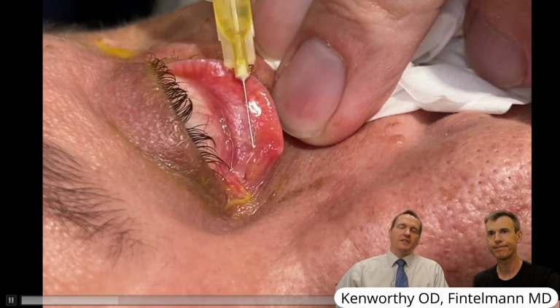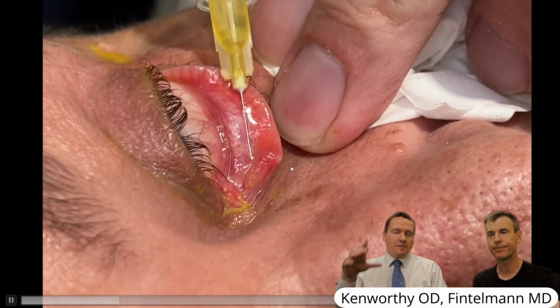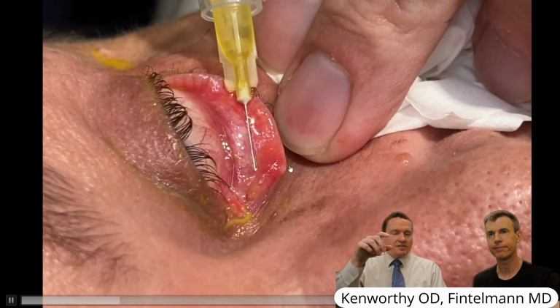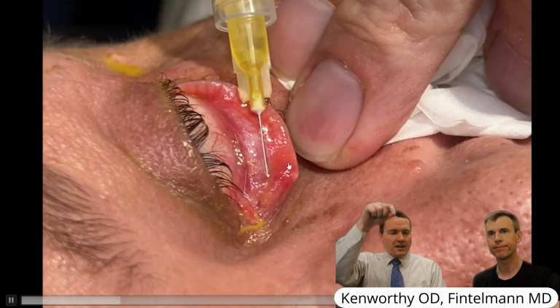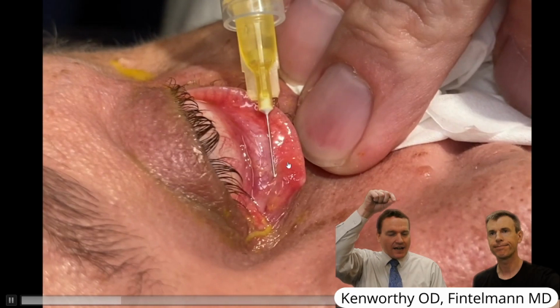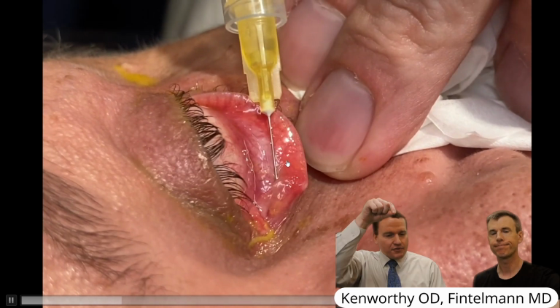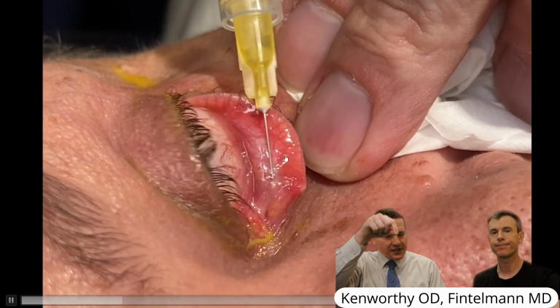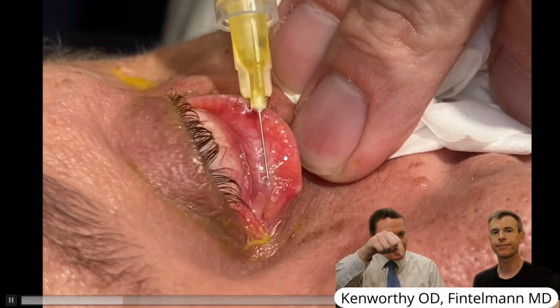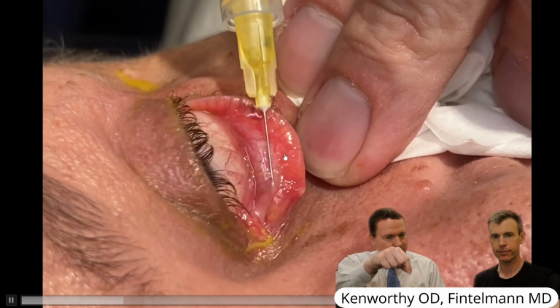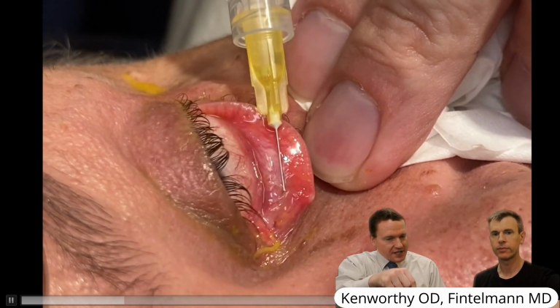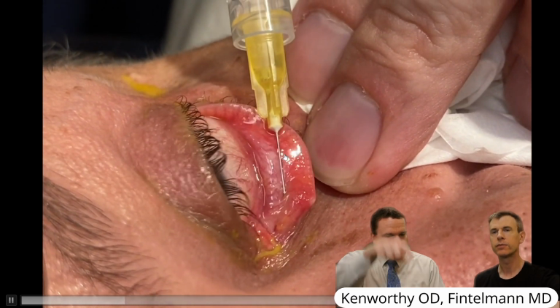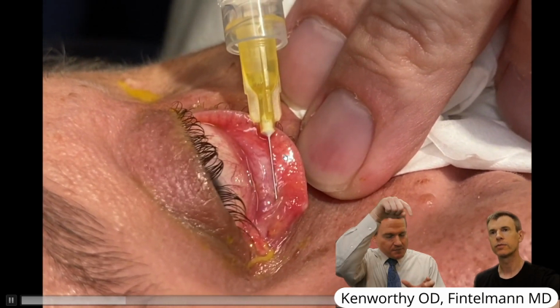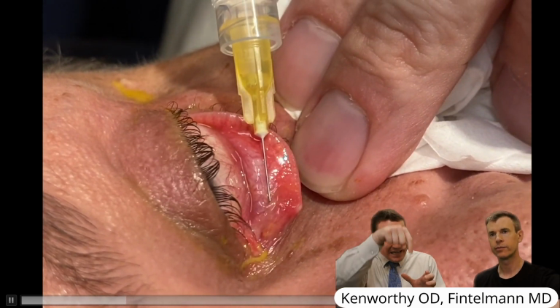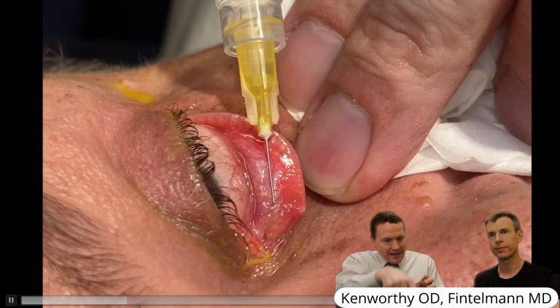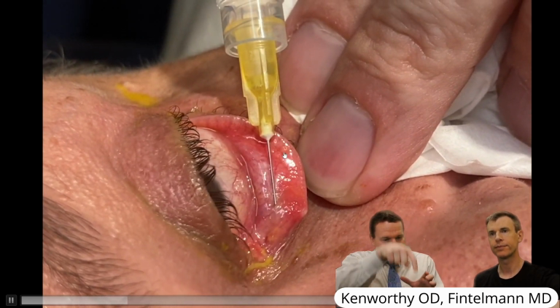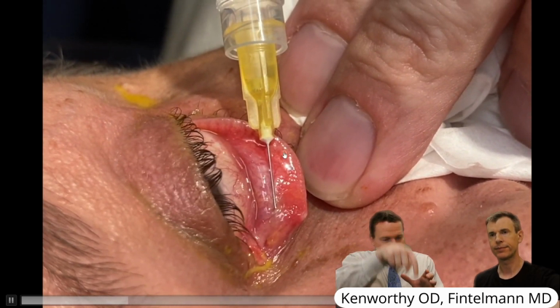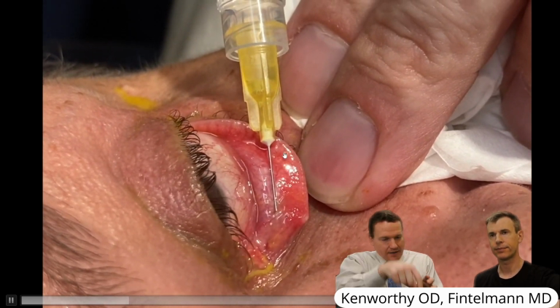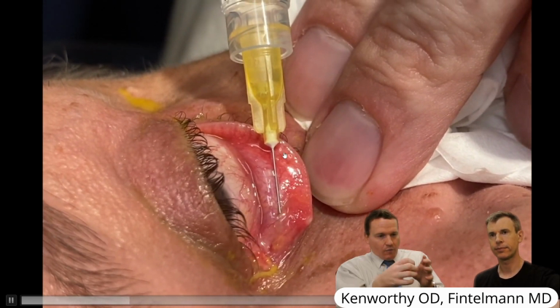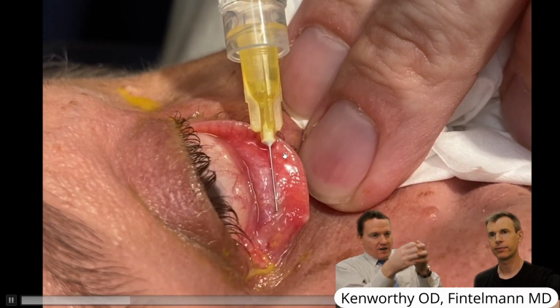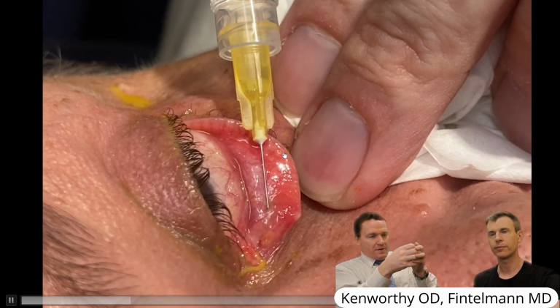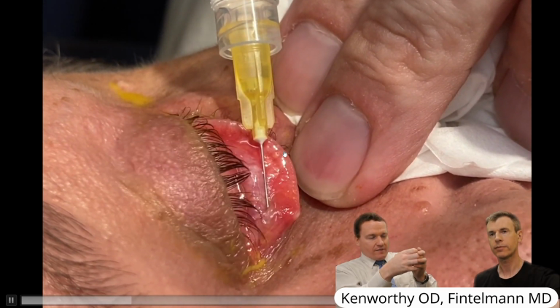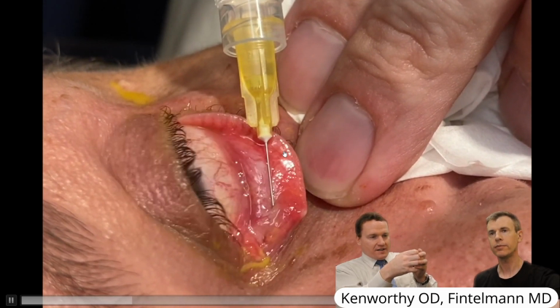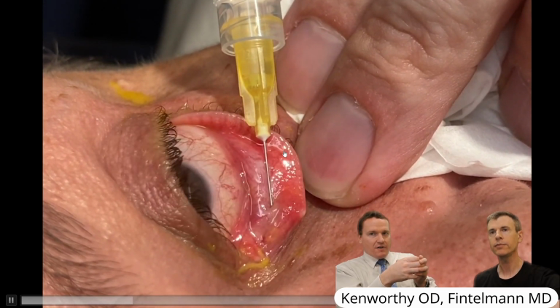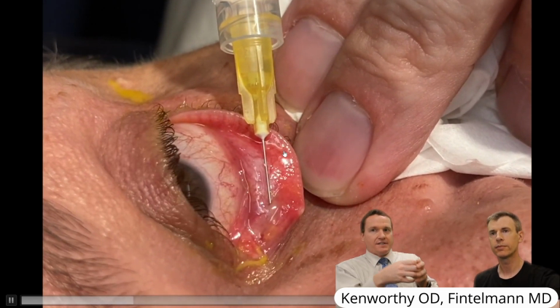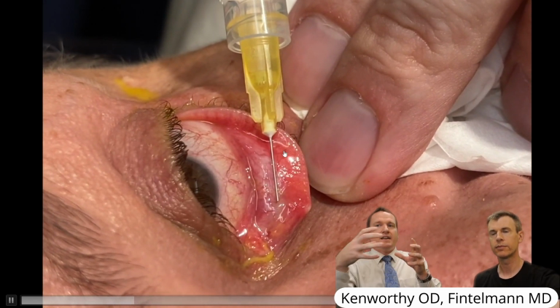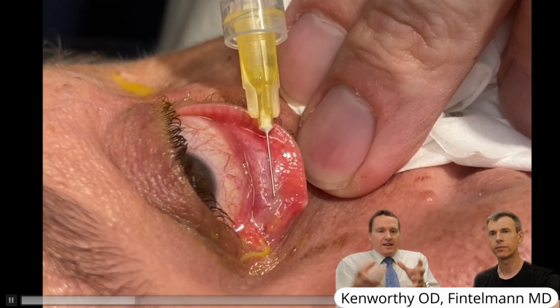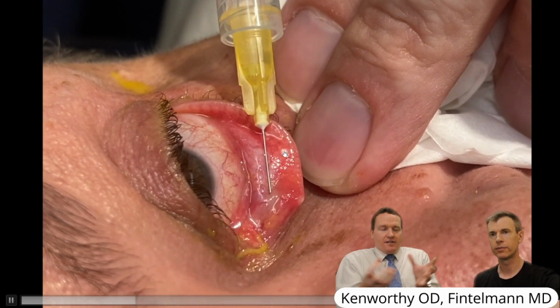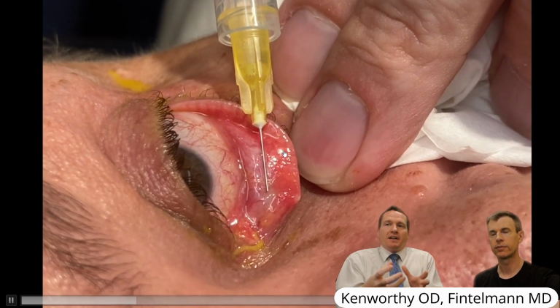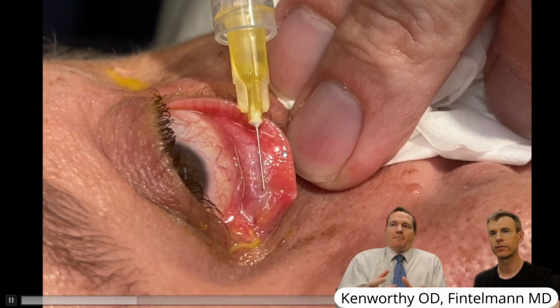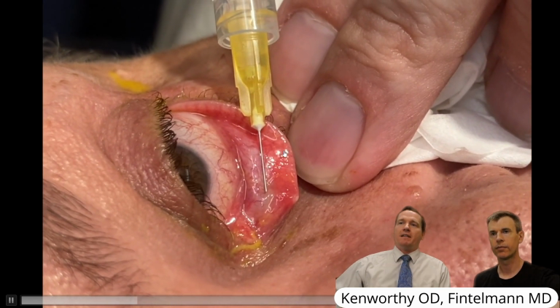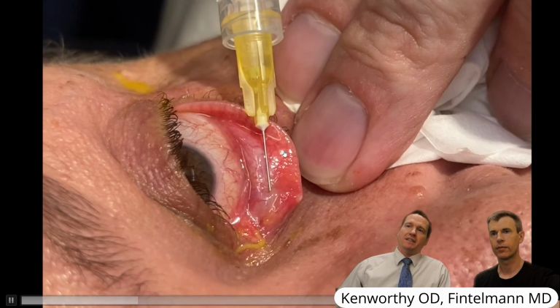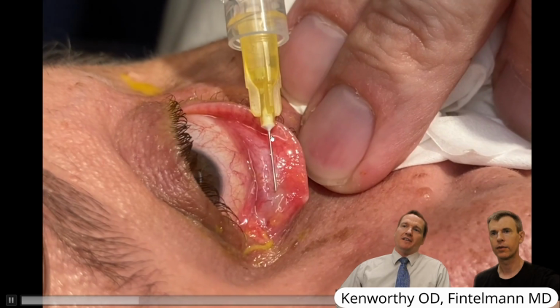So this was a punctal plug that got pushed in a little too deep. It was beyond where the opening of the punctum was and started building up all that material.